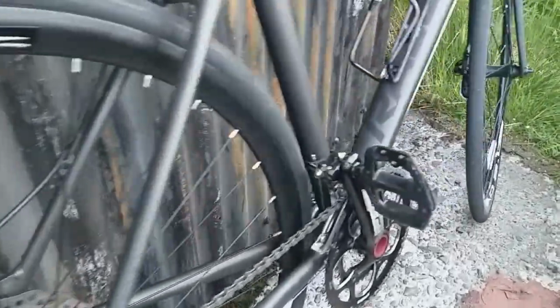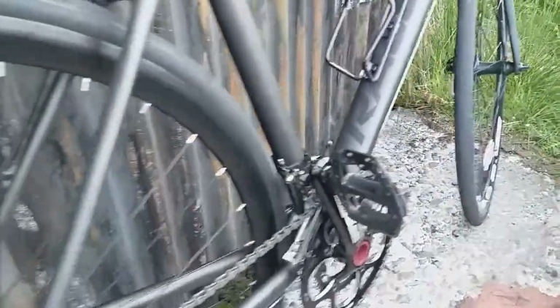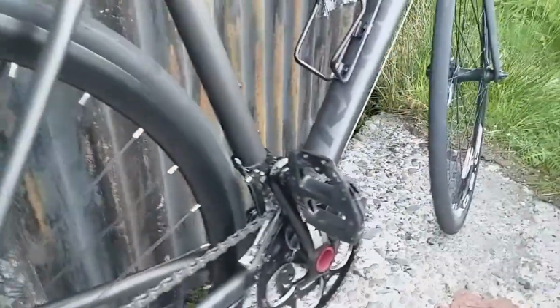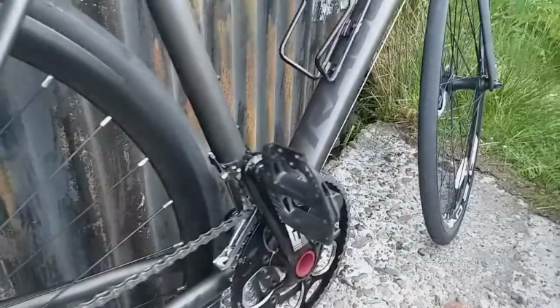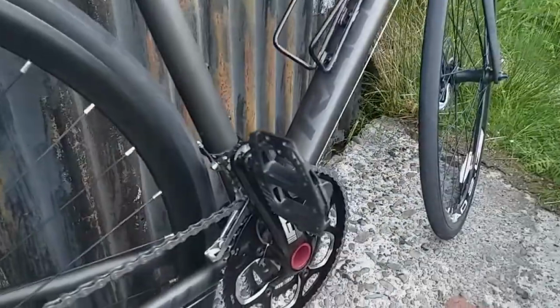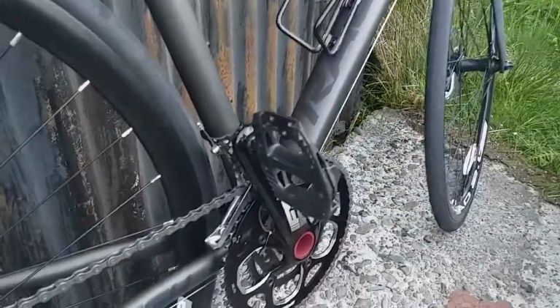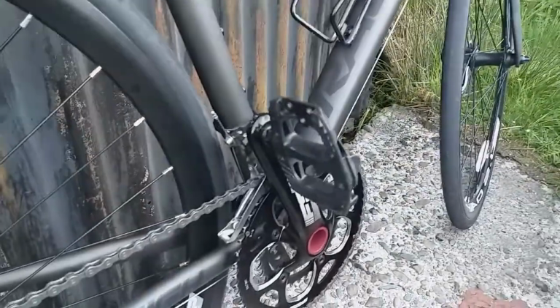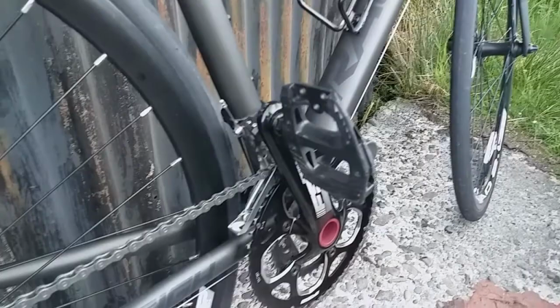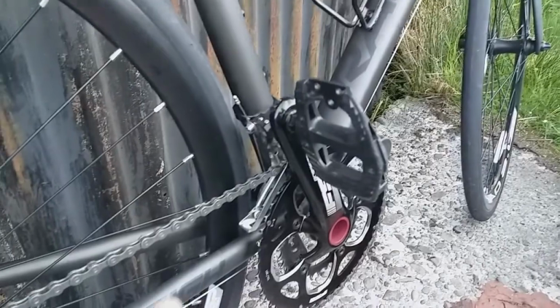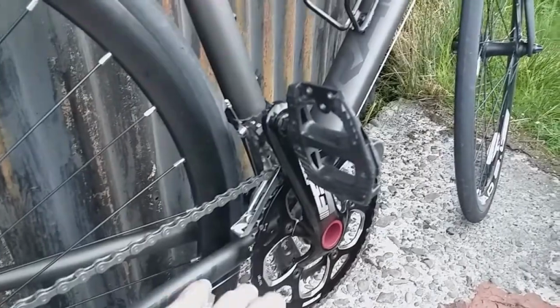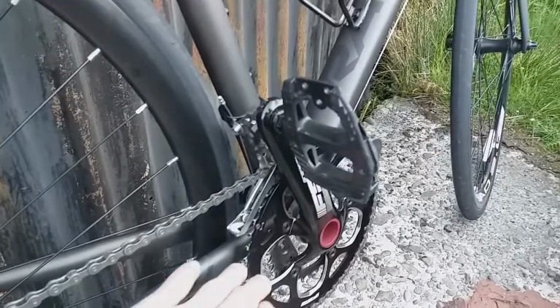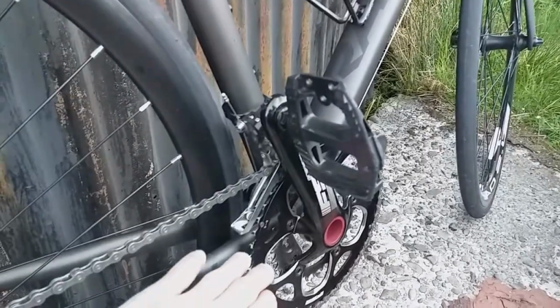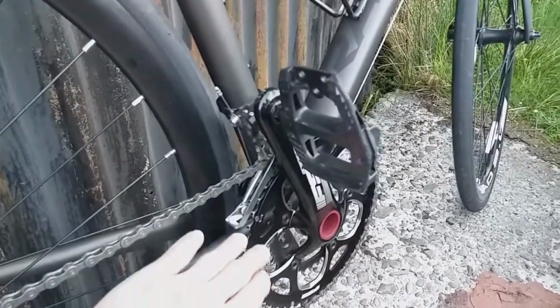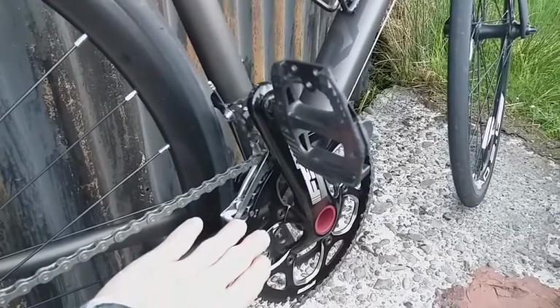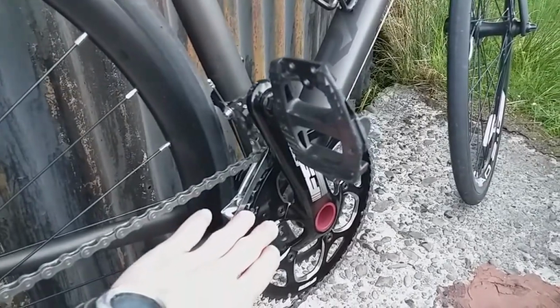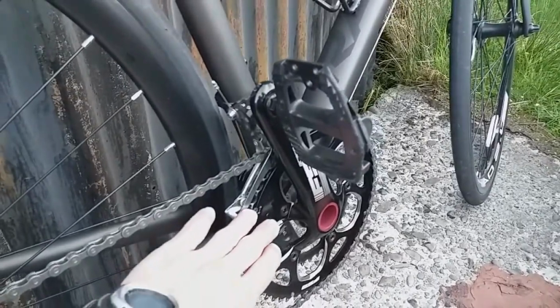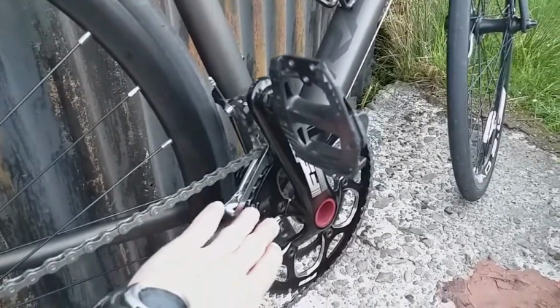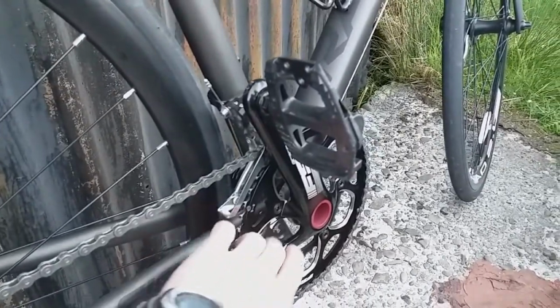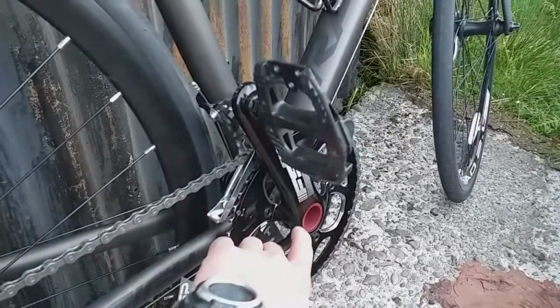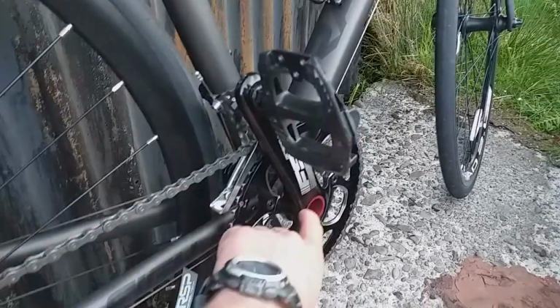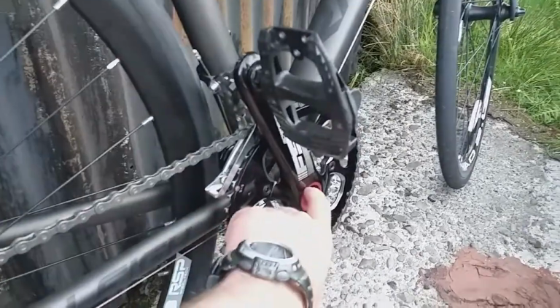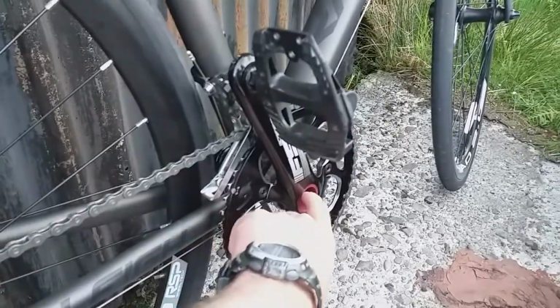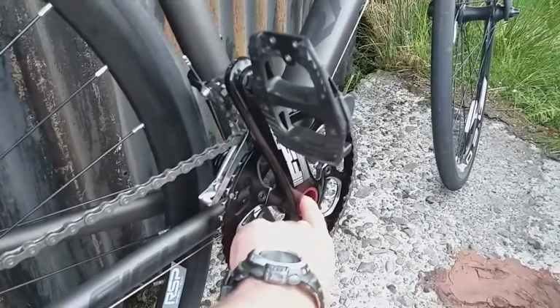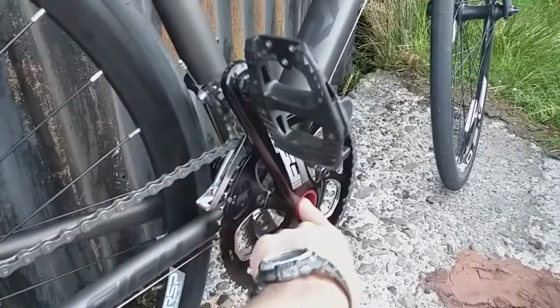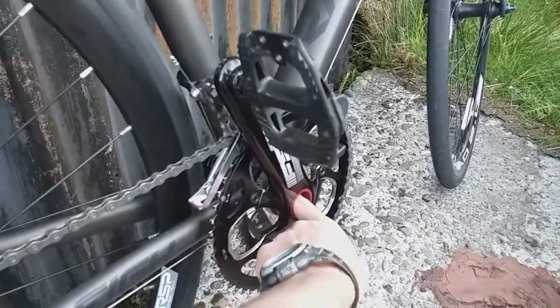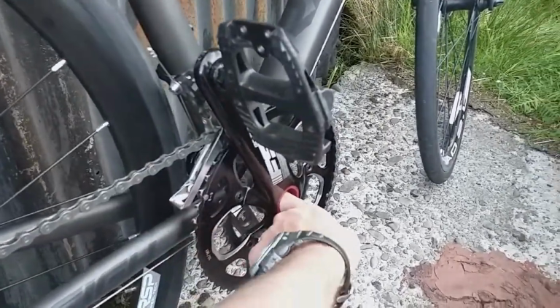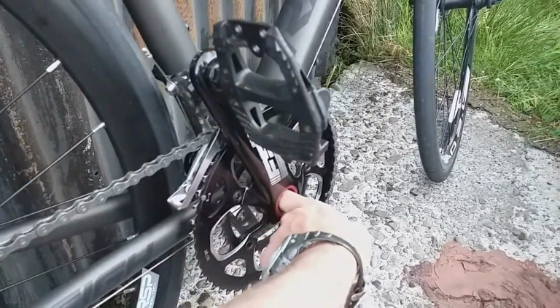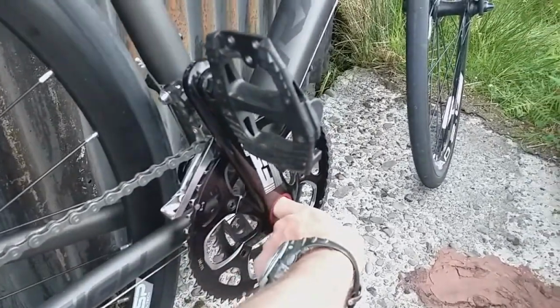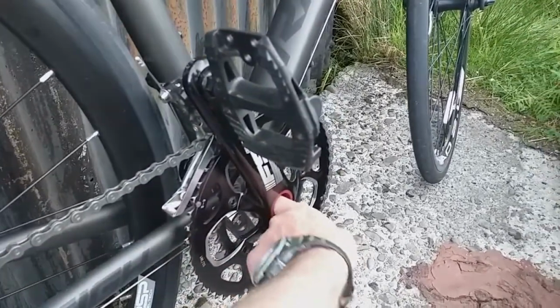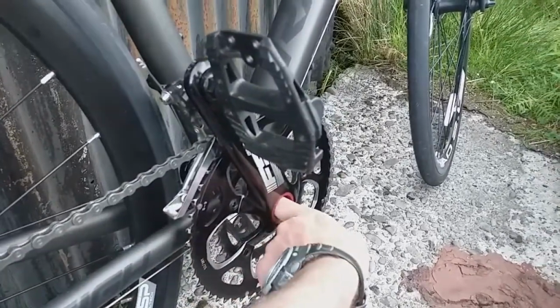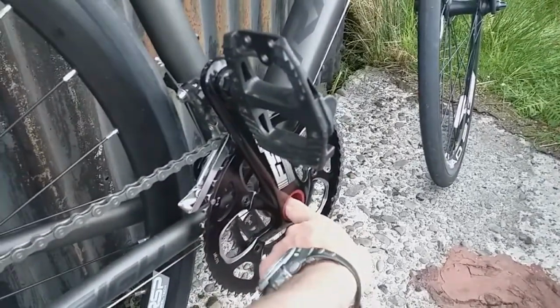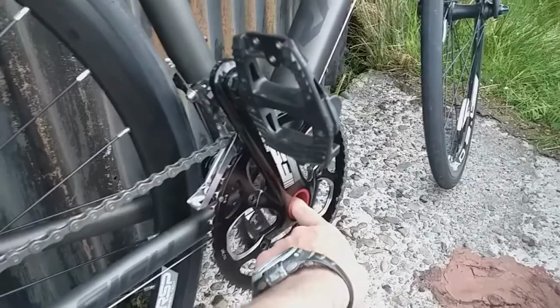I'll be installing a homemade power meter on the crank. It's got a very convenient hole in there for the electronics.